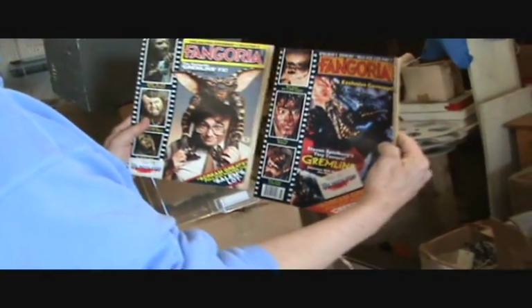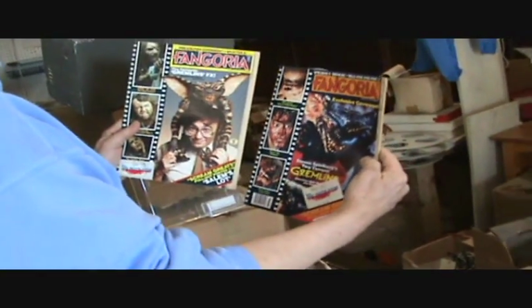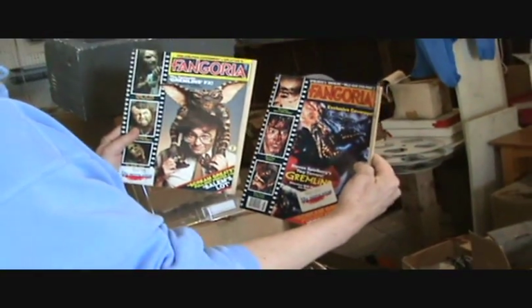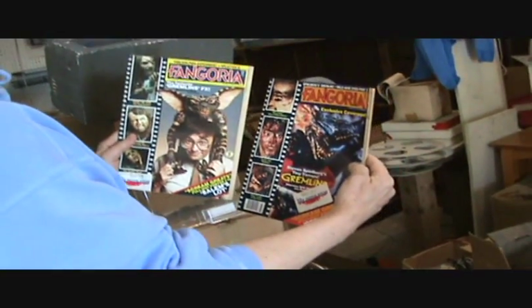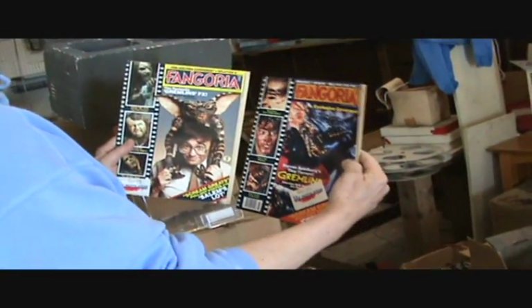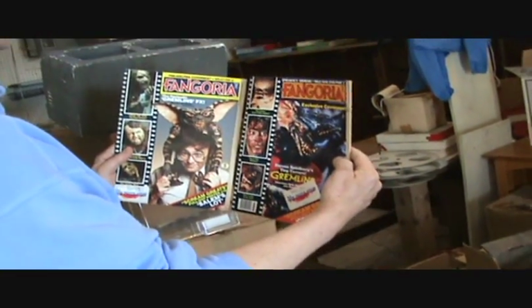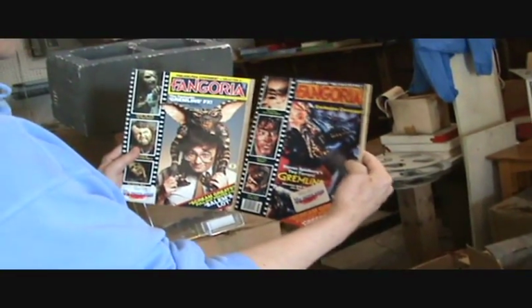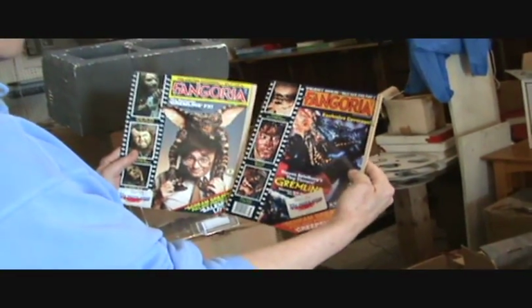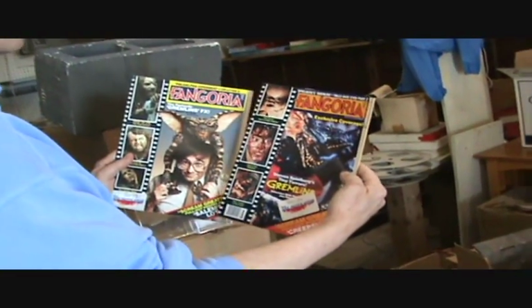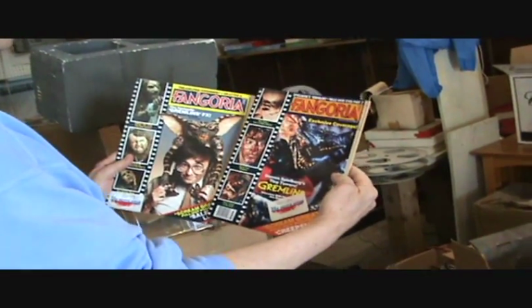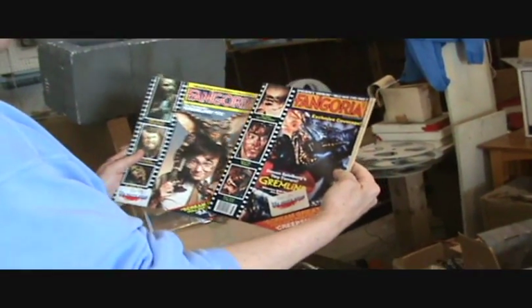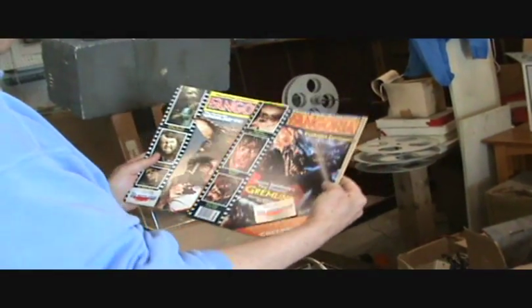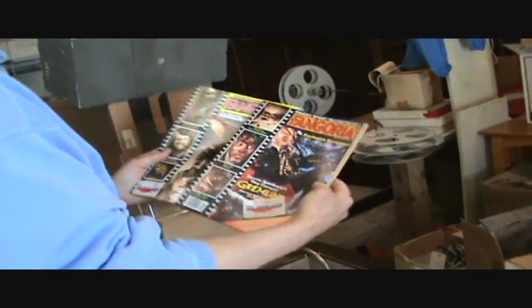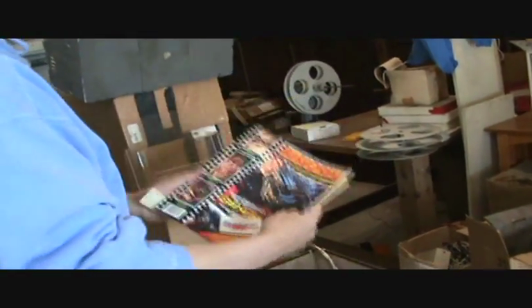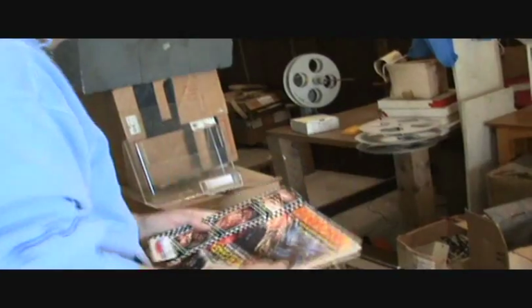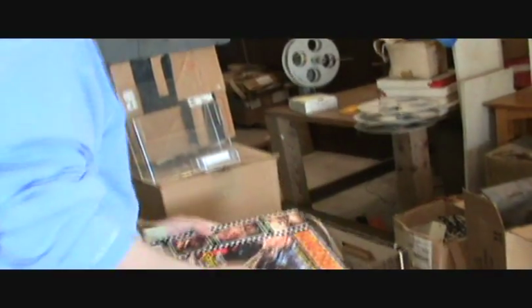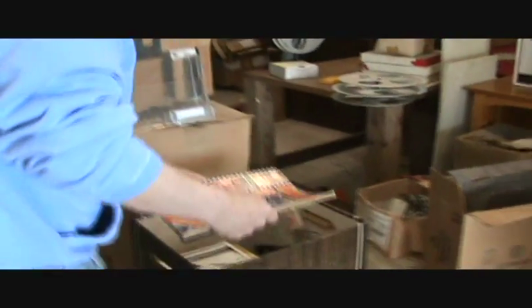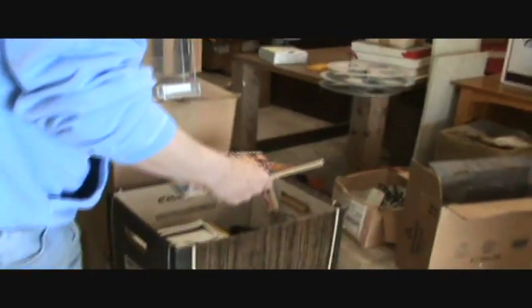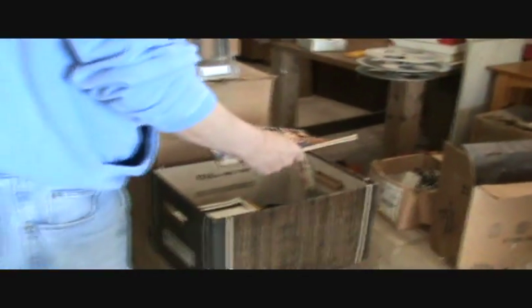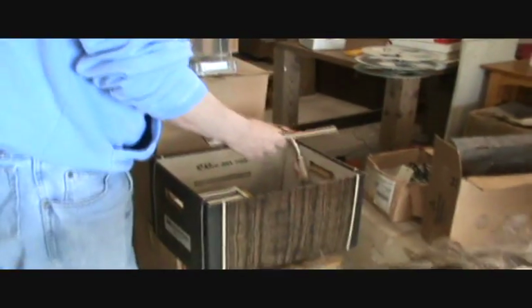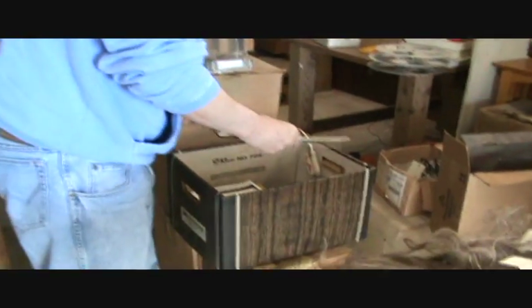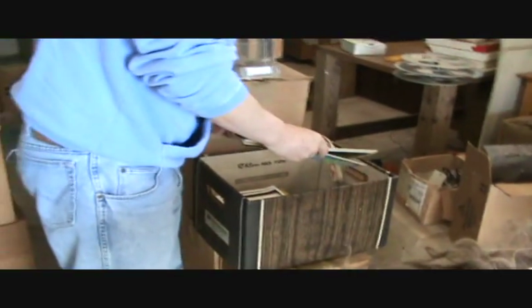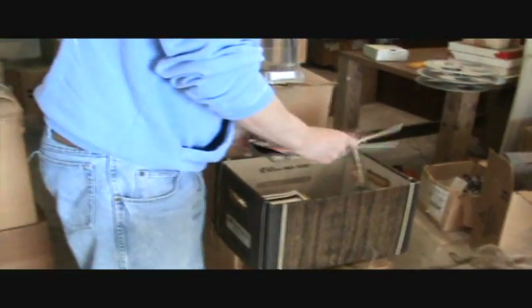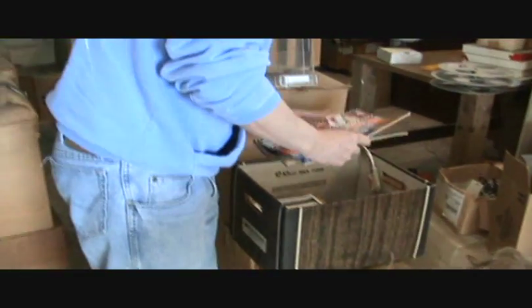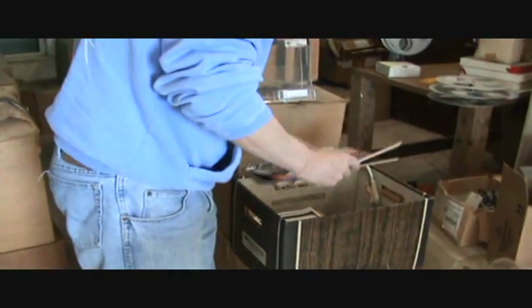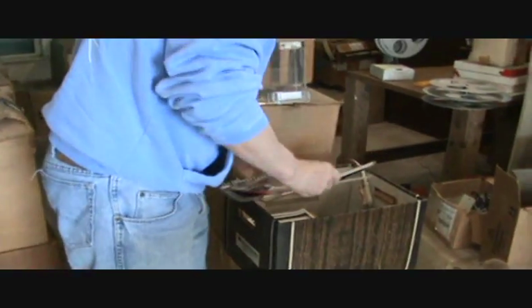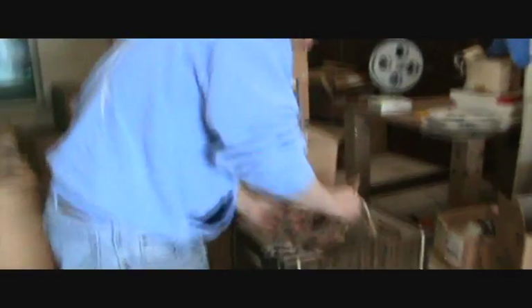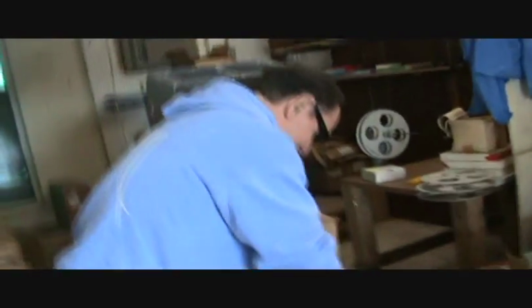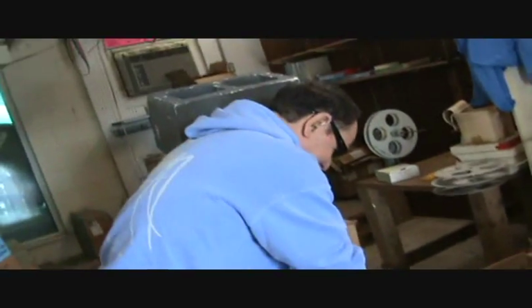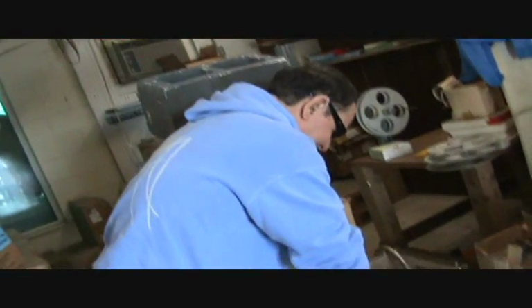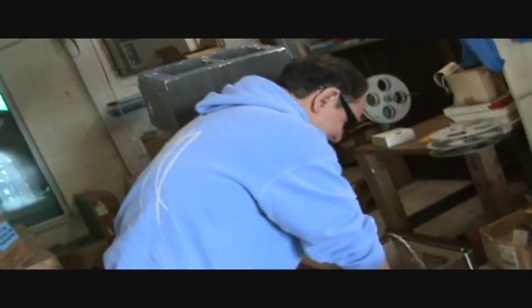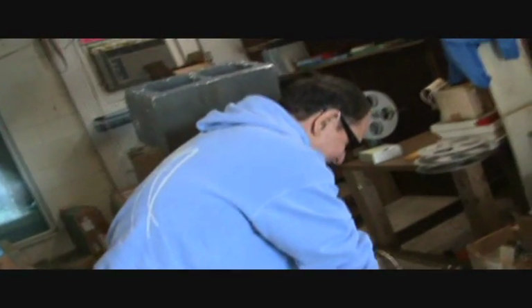We made two issues of Fangoria Magazine. I would really think that they're going to come calling — because I'm here. The Mutilator is a landmark film.